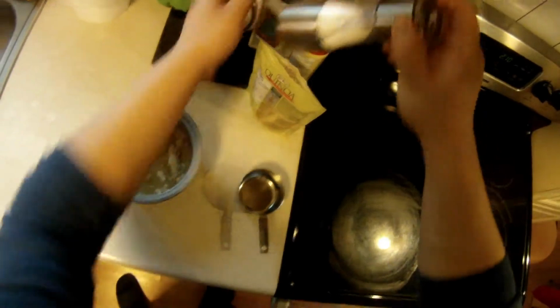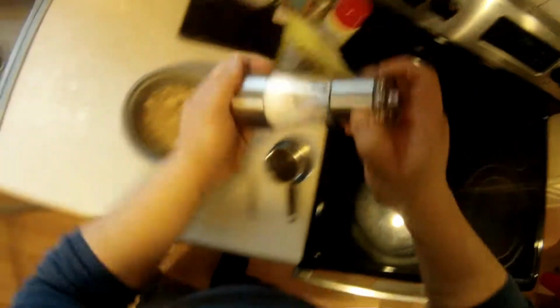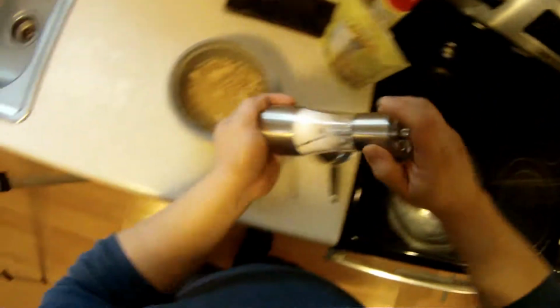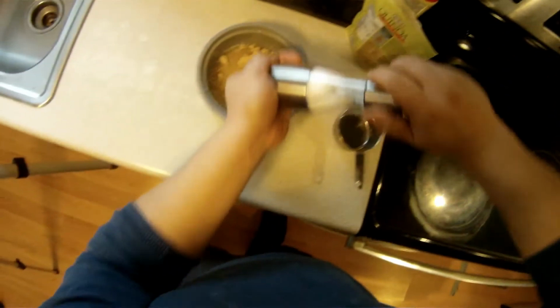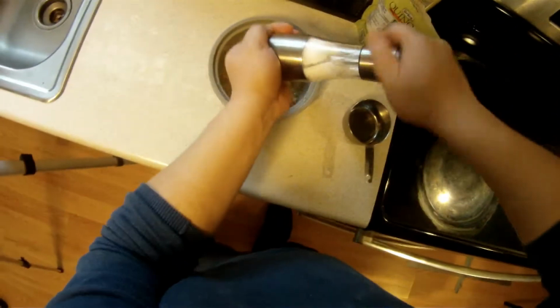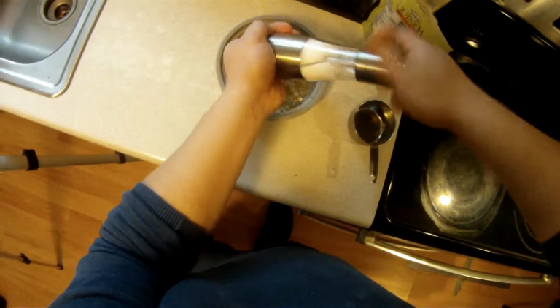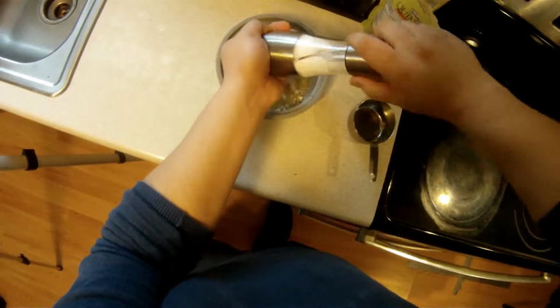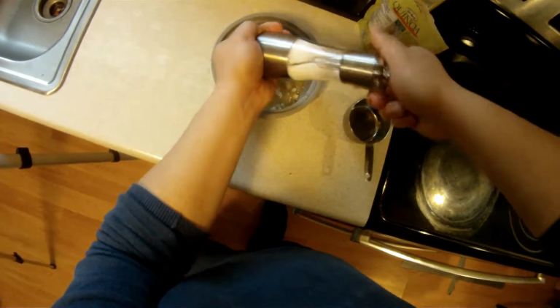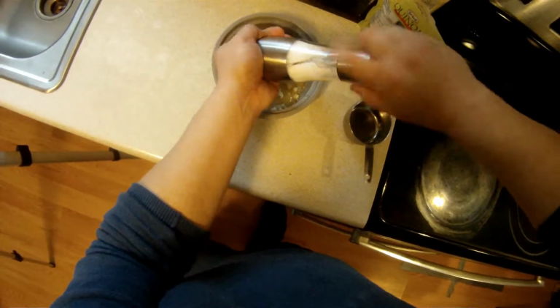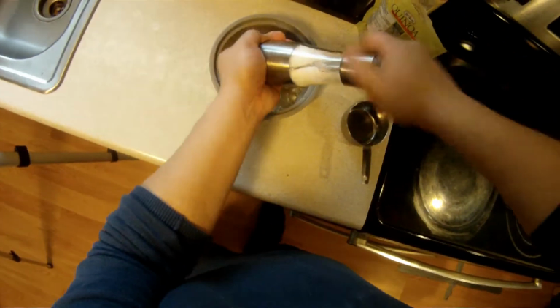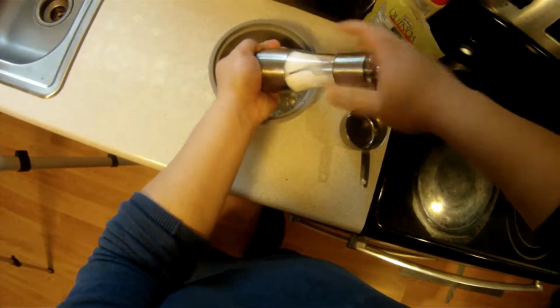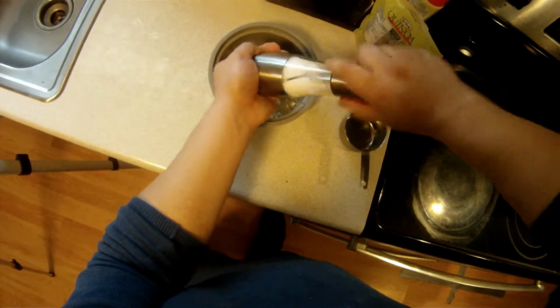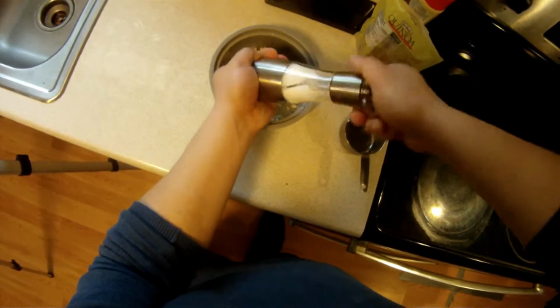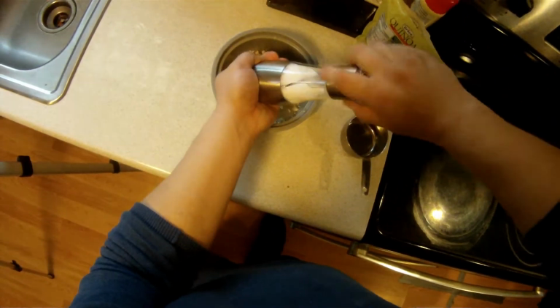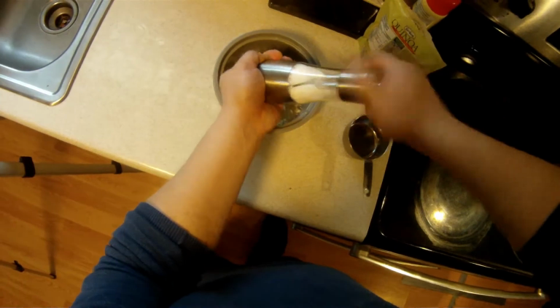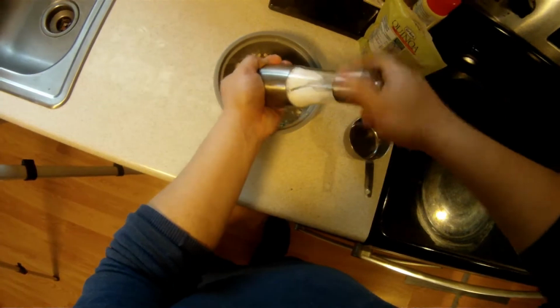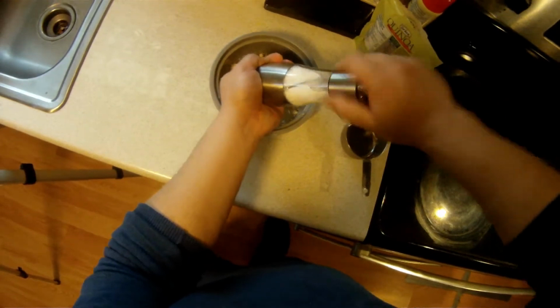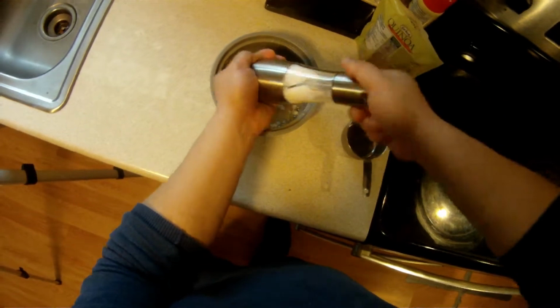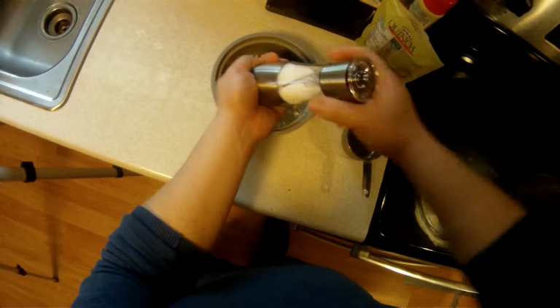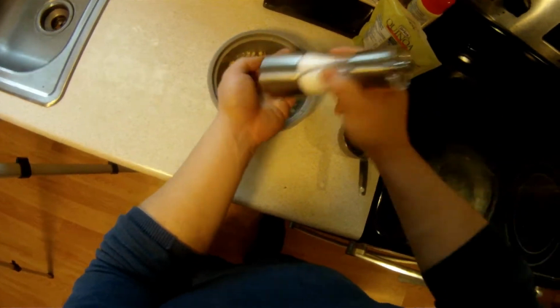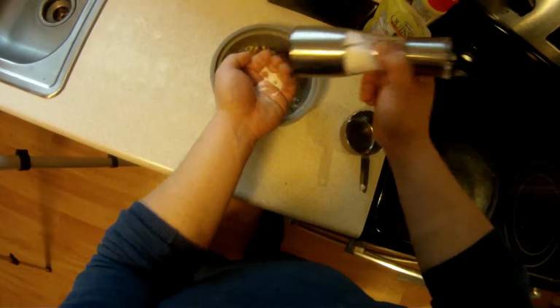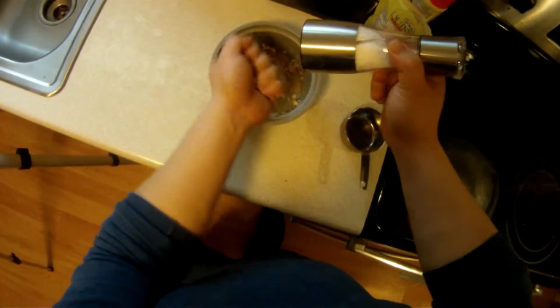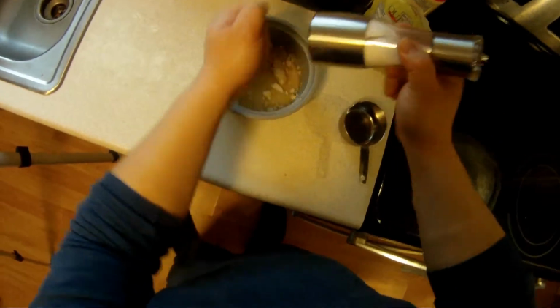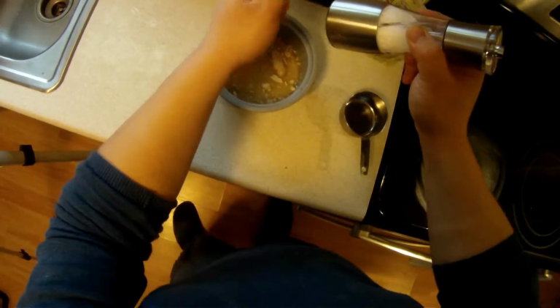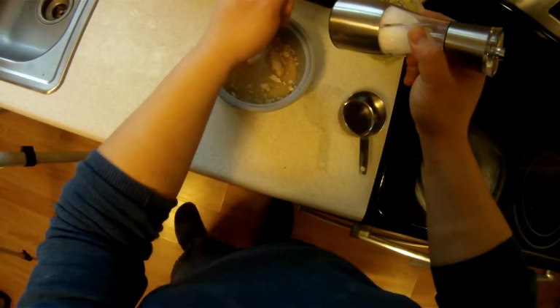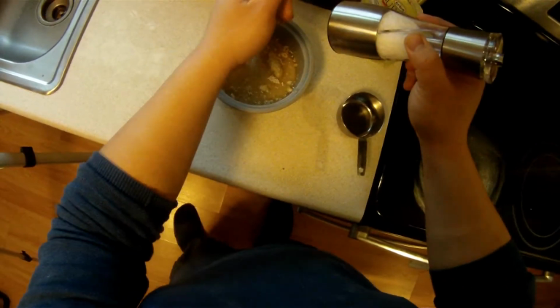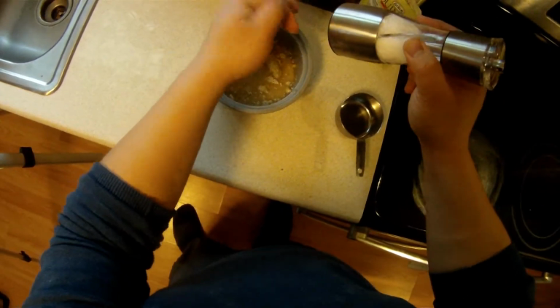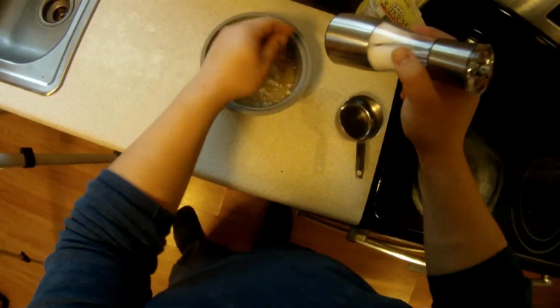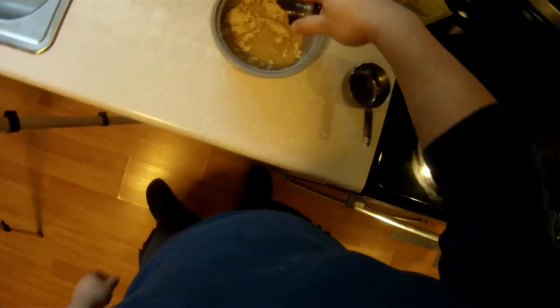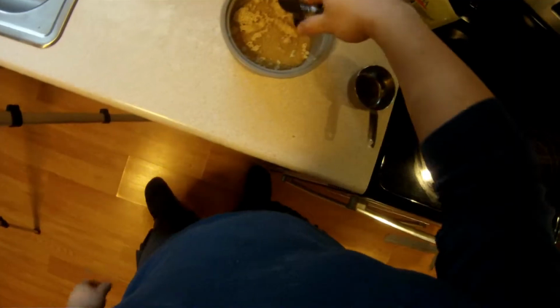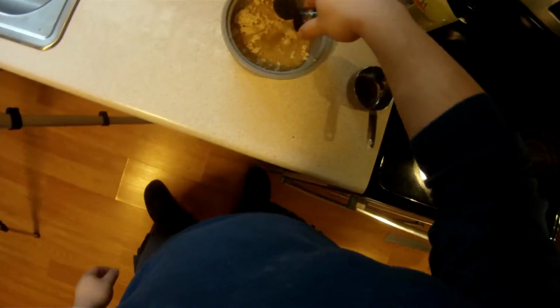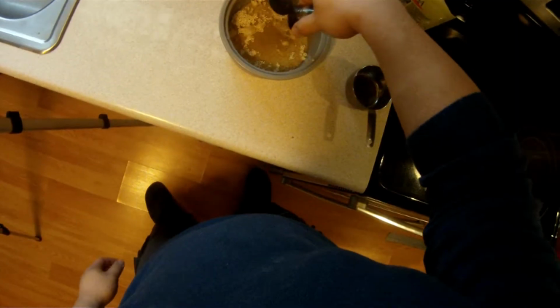Quinoa cooks exactly like rice, but I'm going to jack it with a bit of cumin and lemon juice.